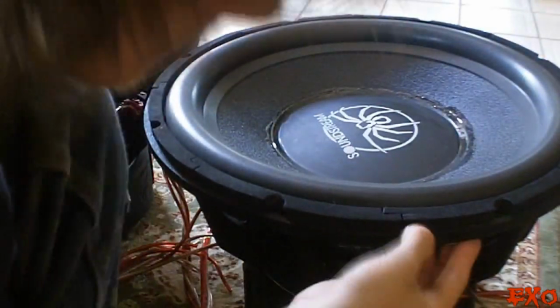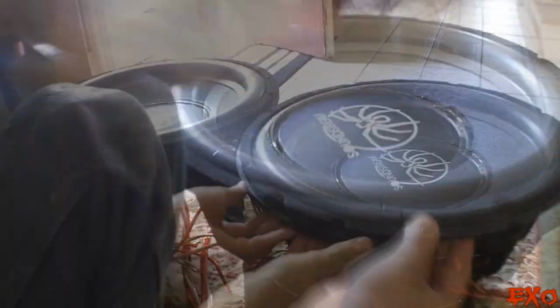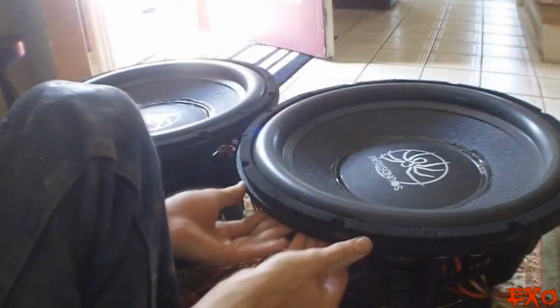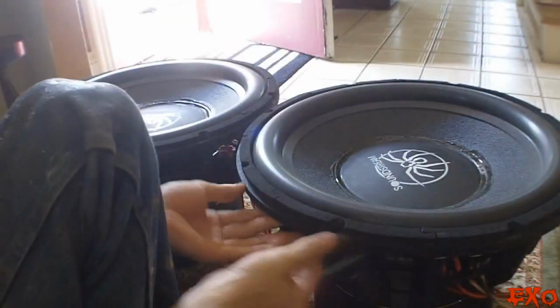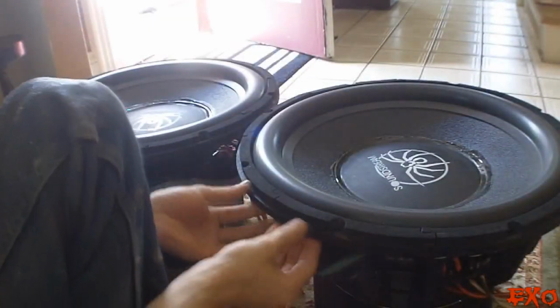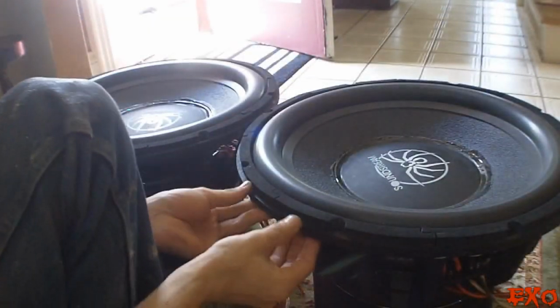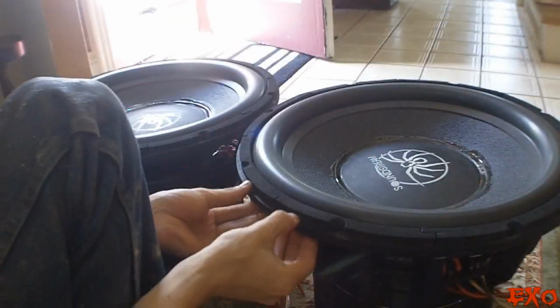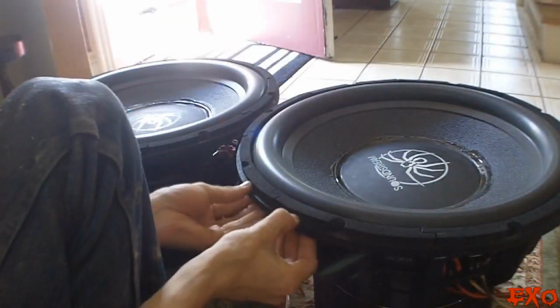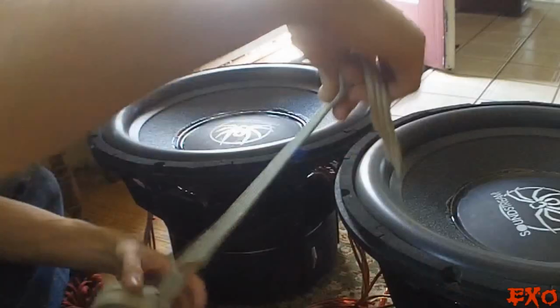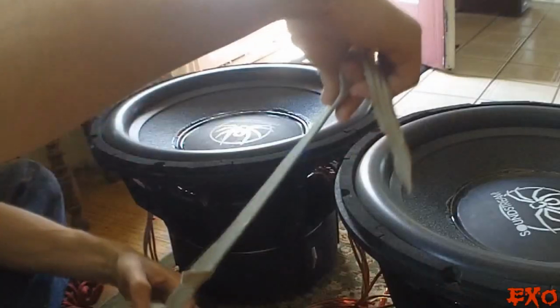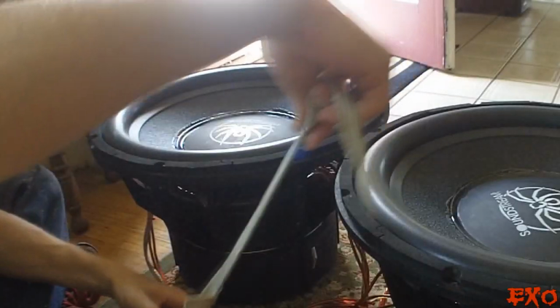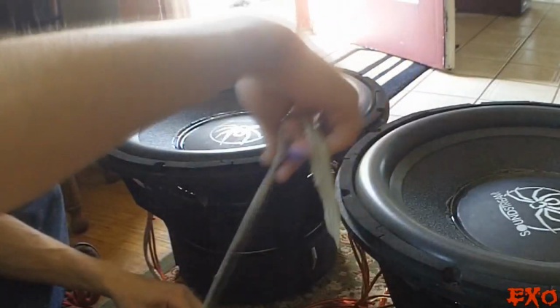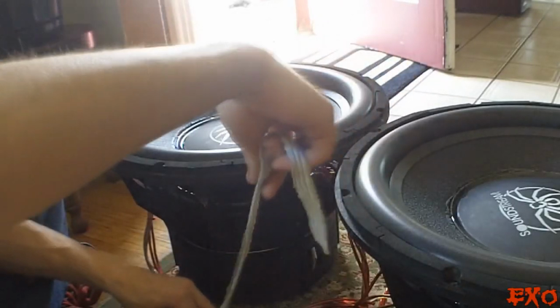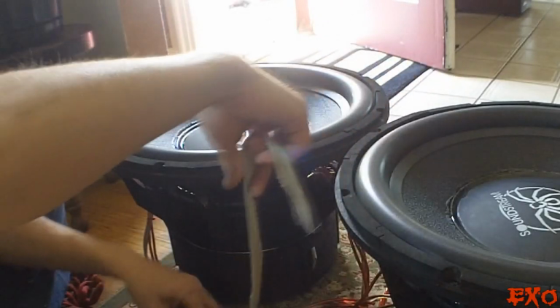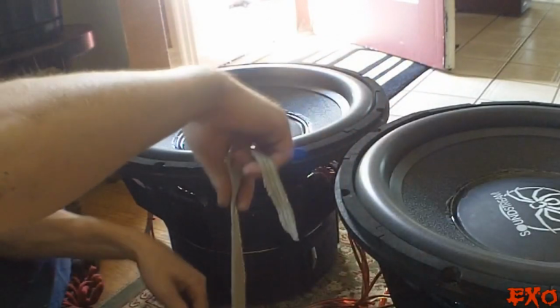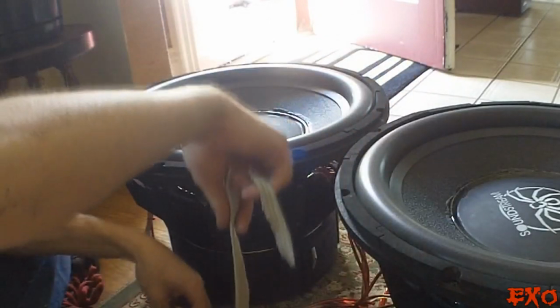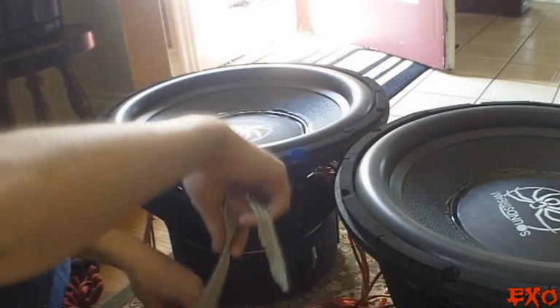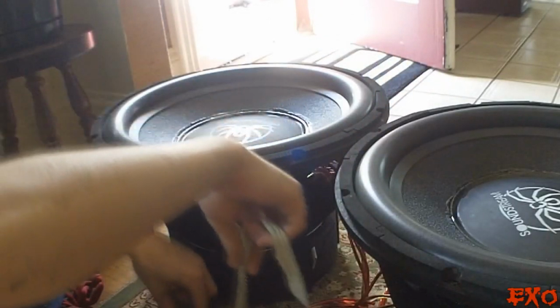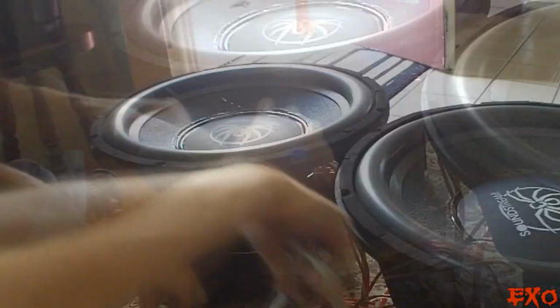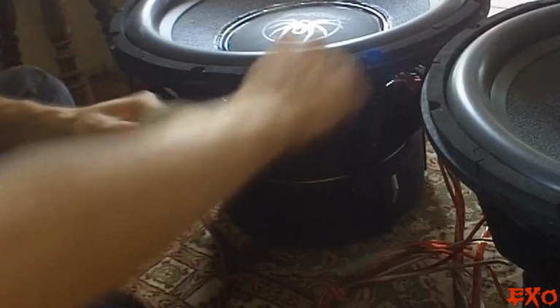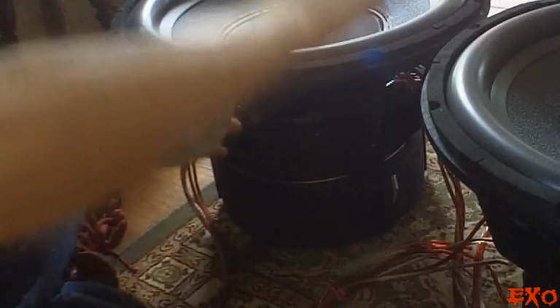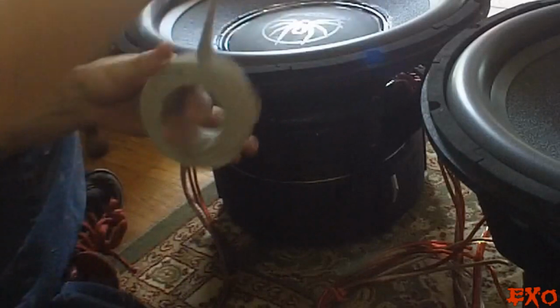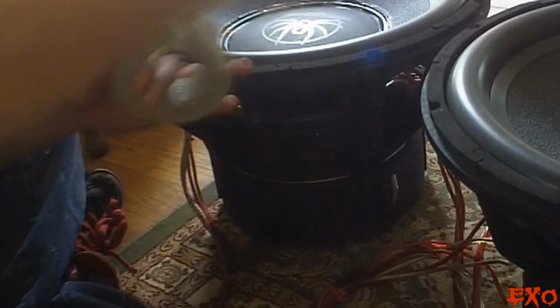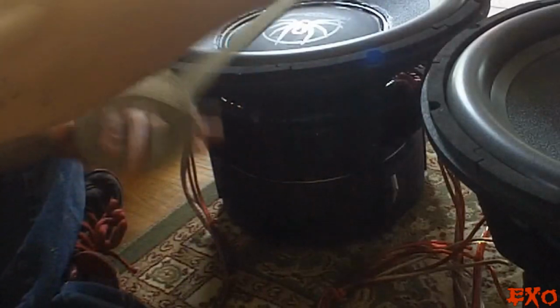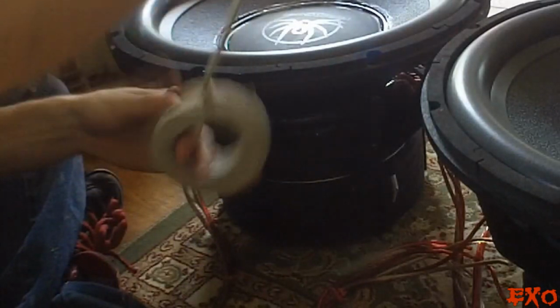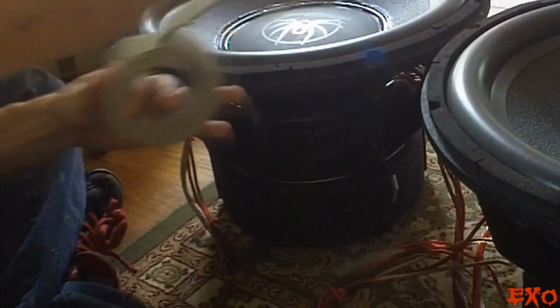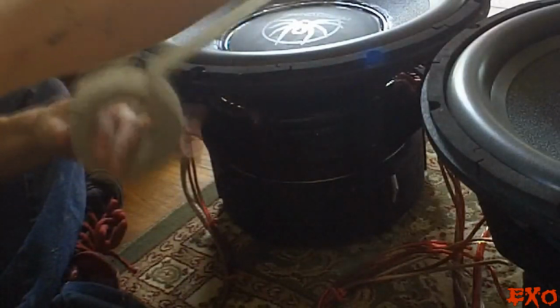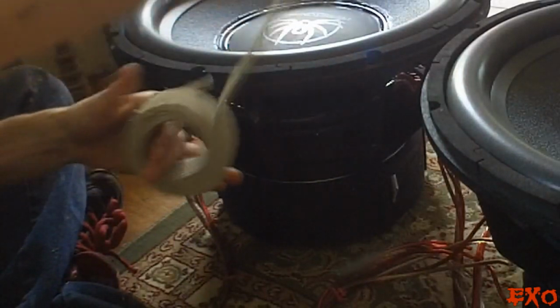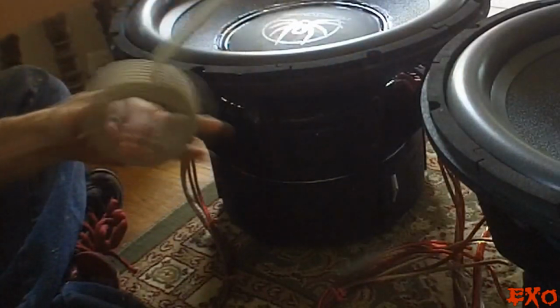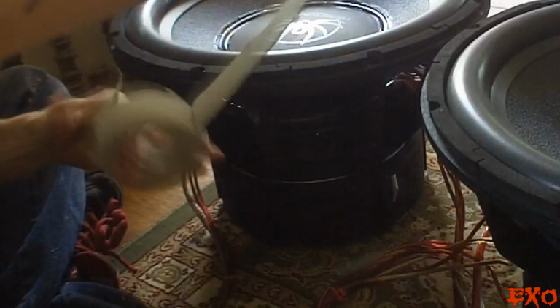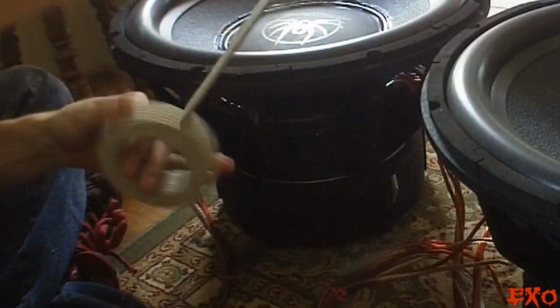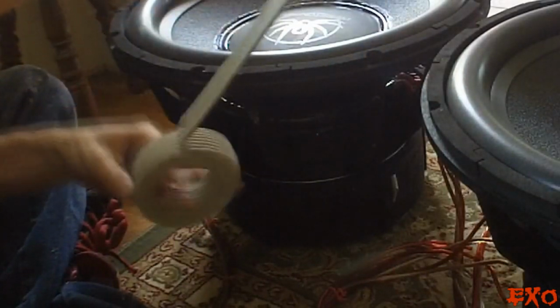Alright, there's one all finished. This stuff really is amazing, I love it. I'll never install another subwoofer without using this.